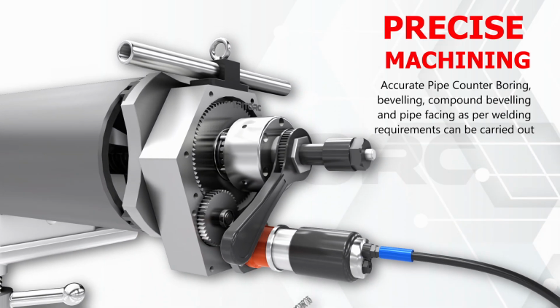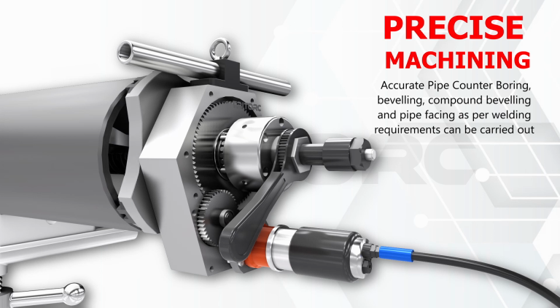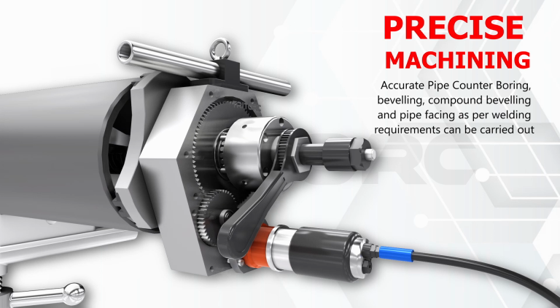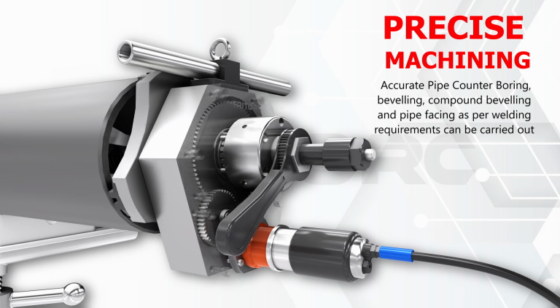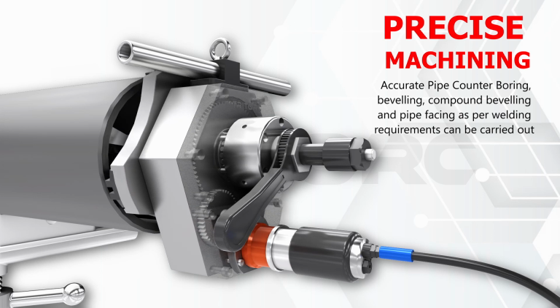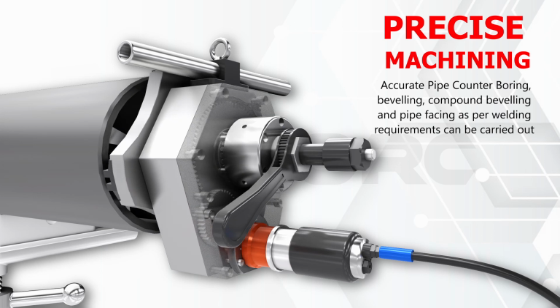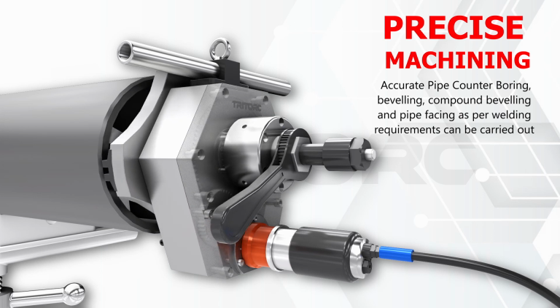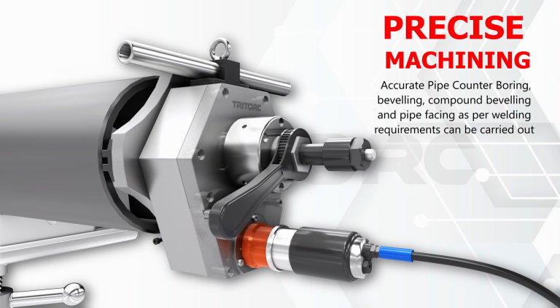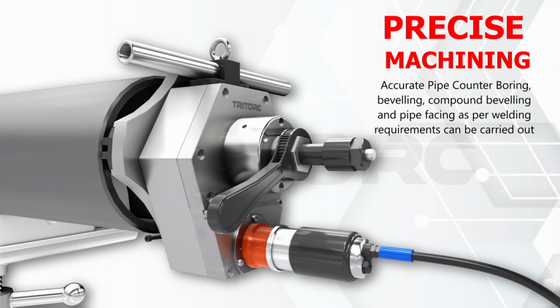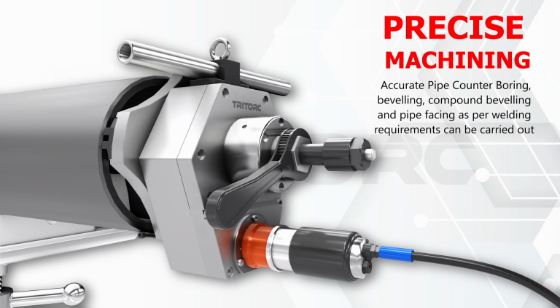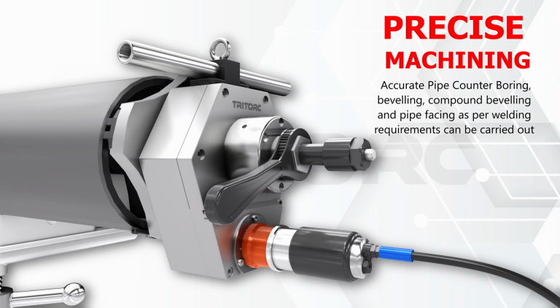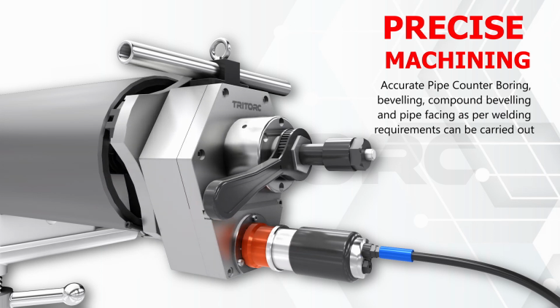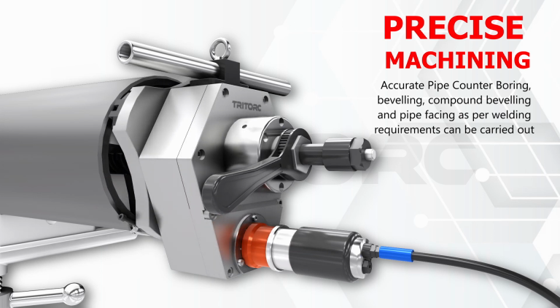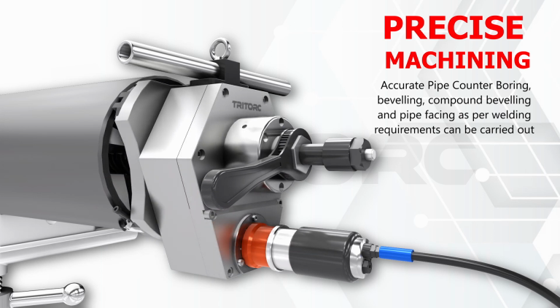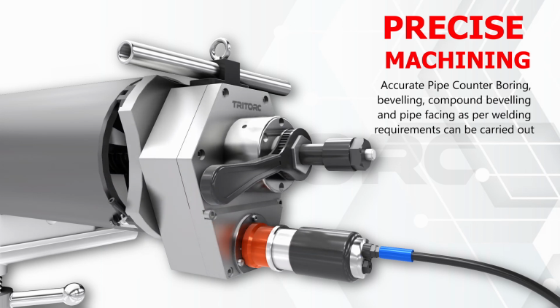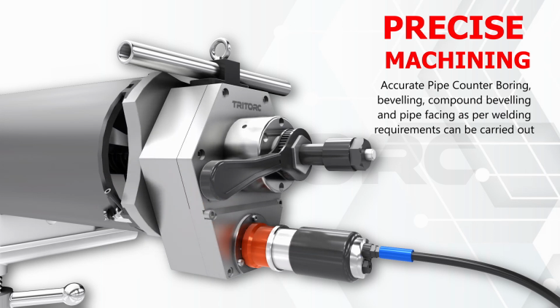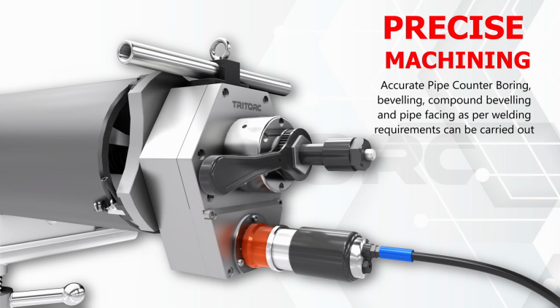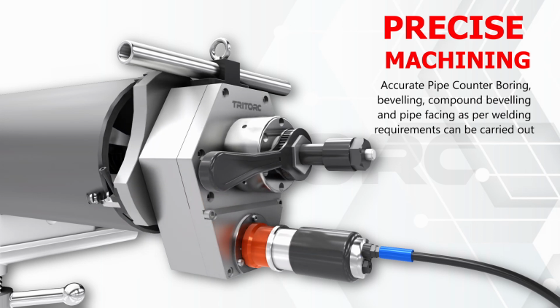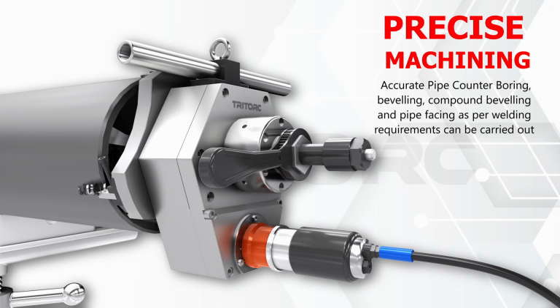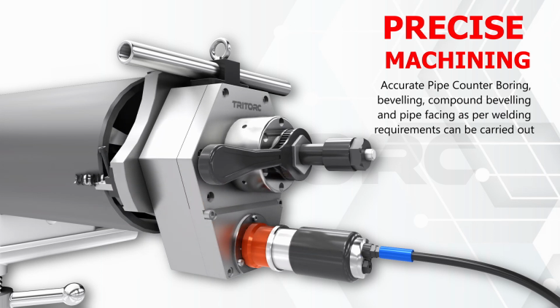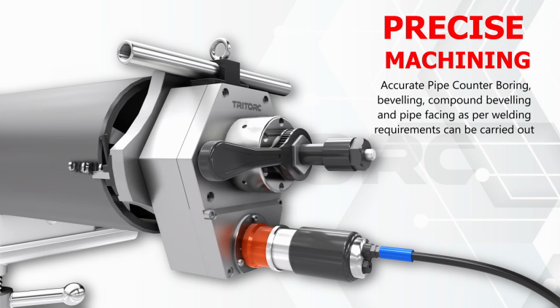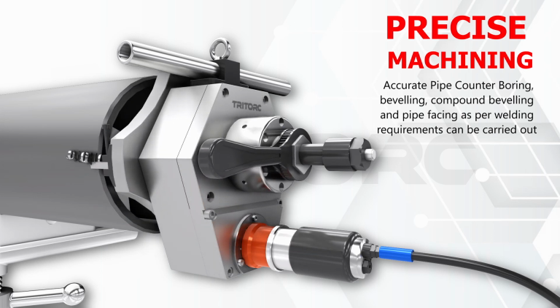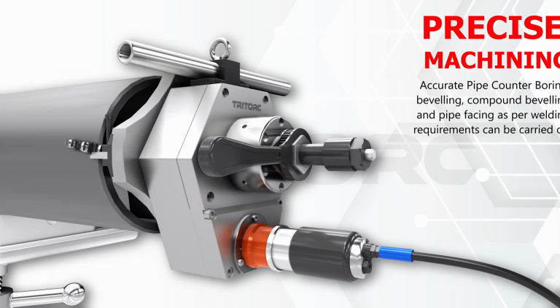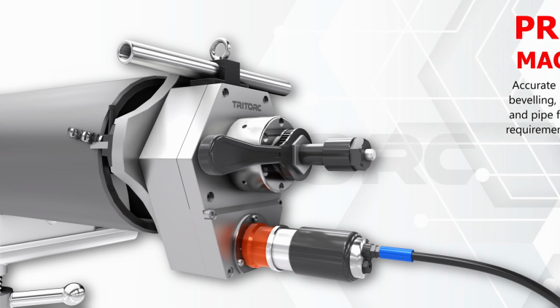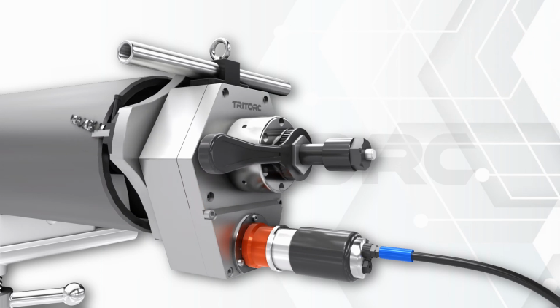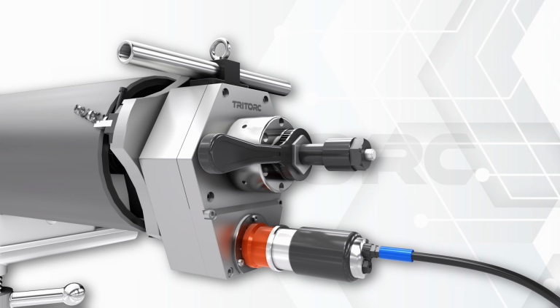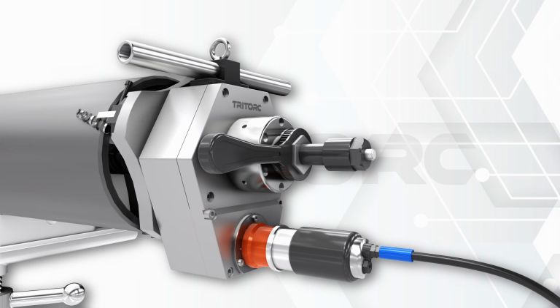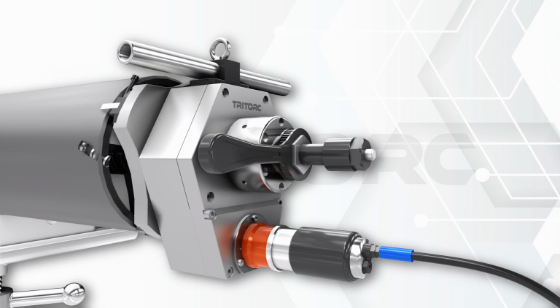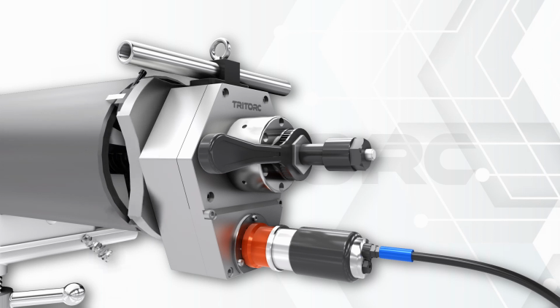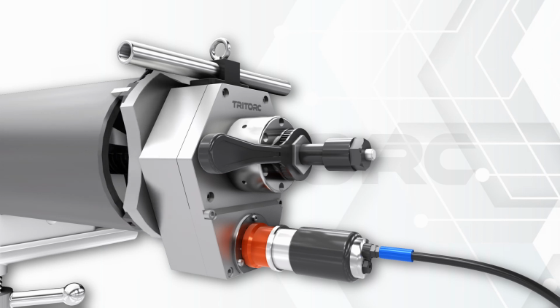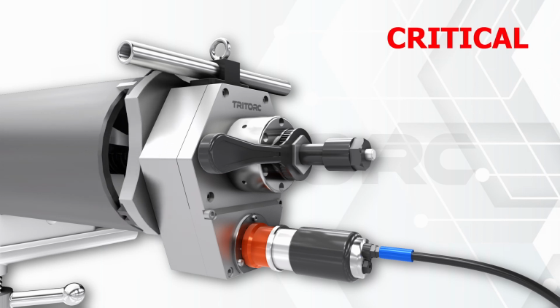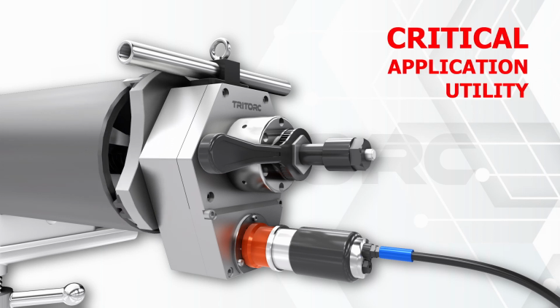Safety in explosive environments demands that the weld edge preparation of pipes must be carried out with non-sparking tools and machinery.